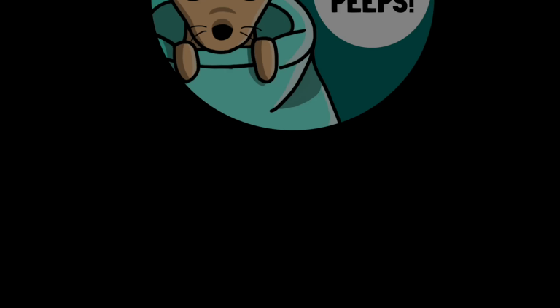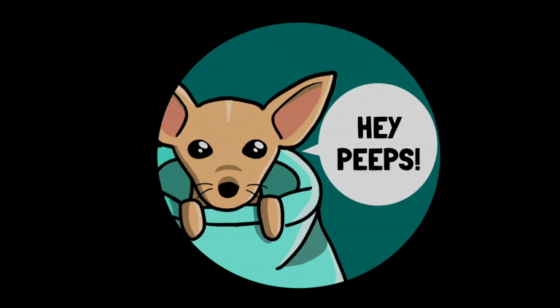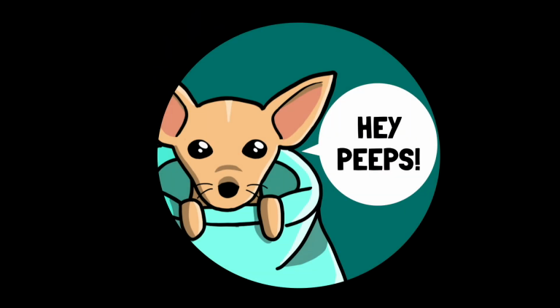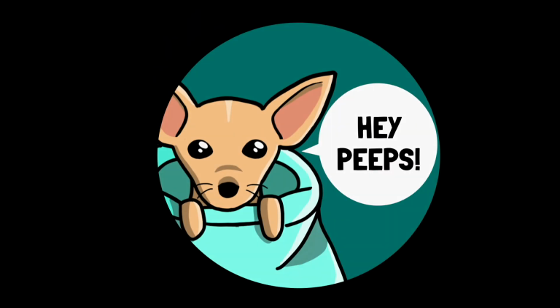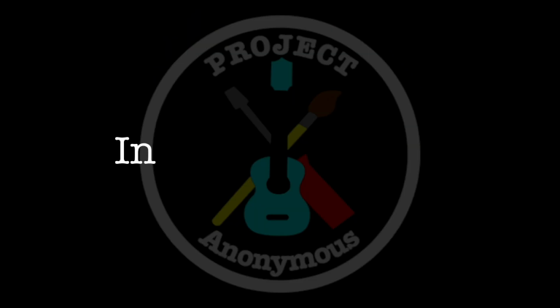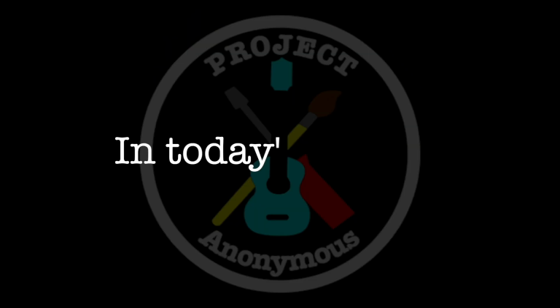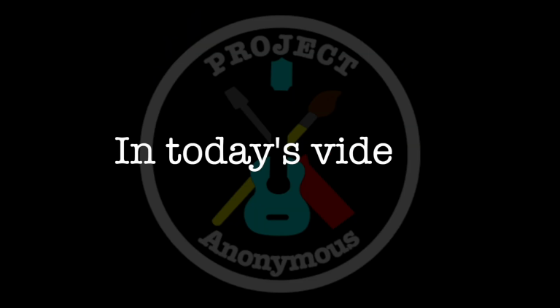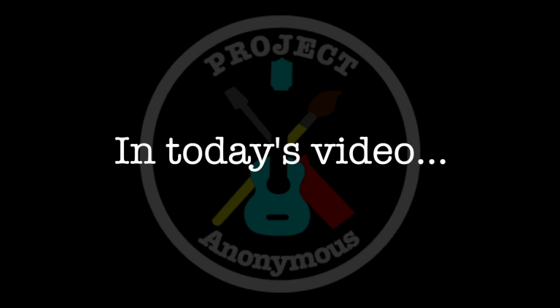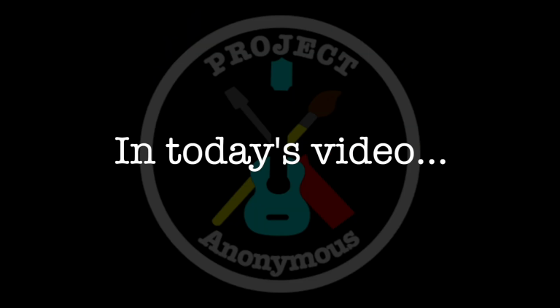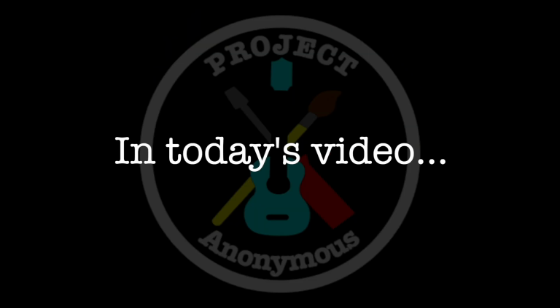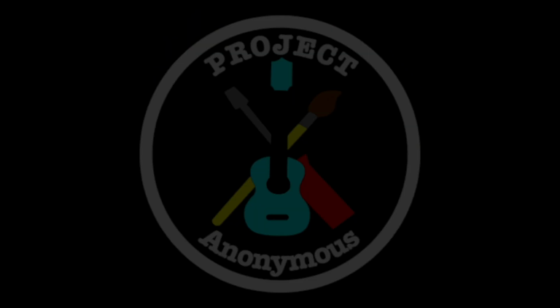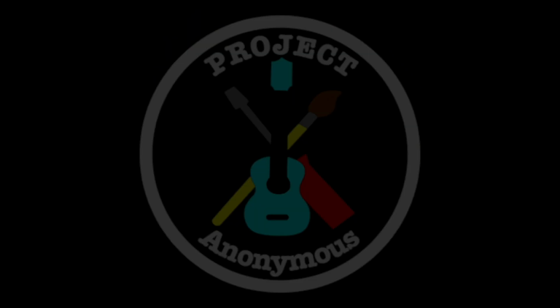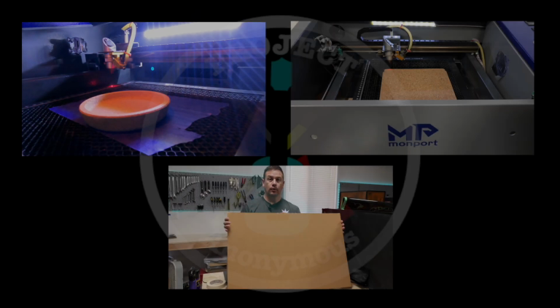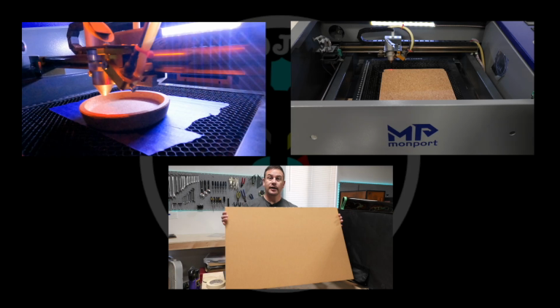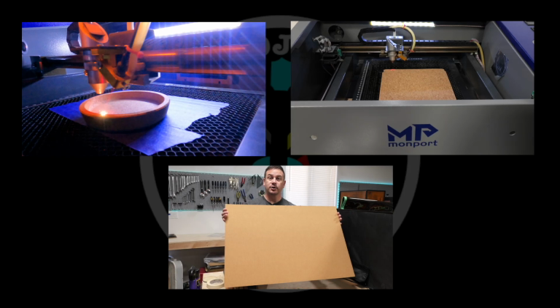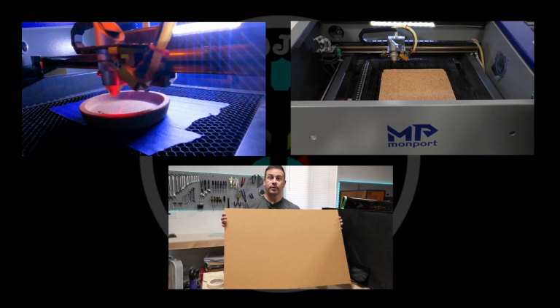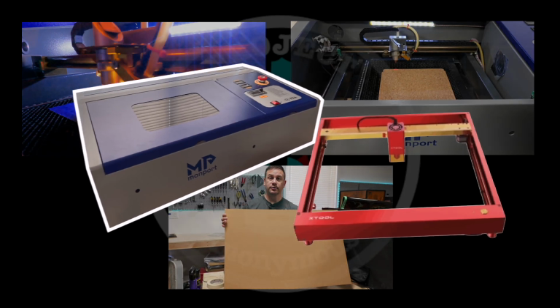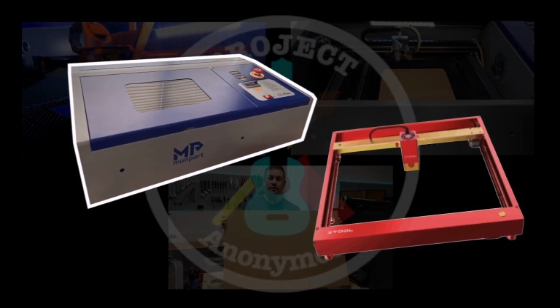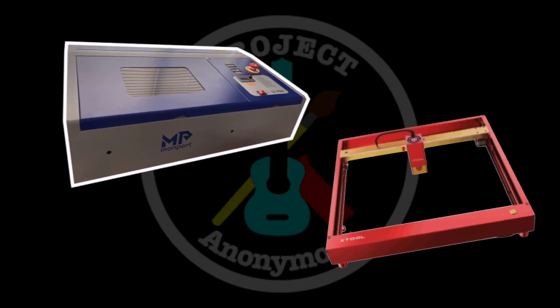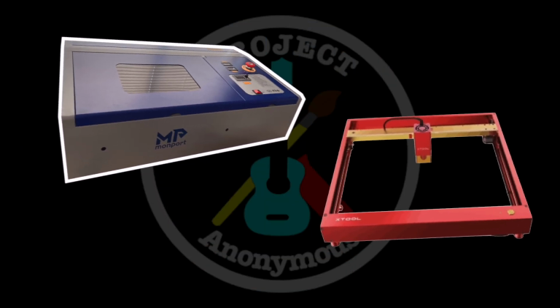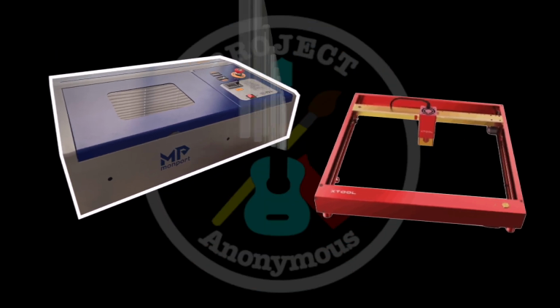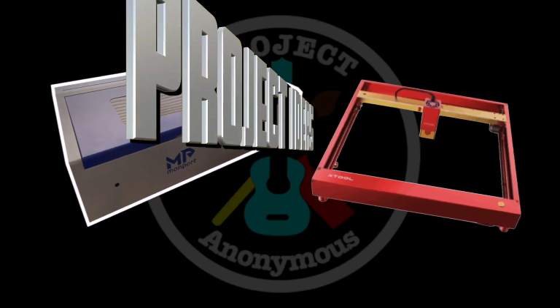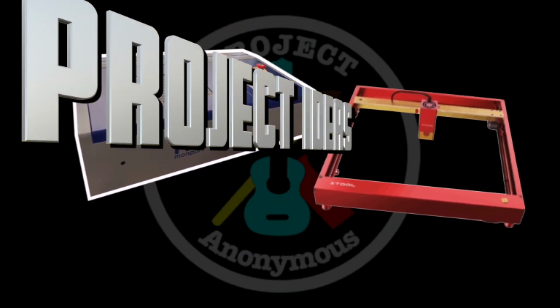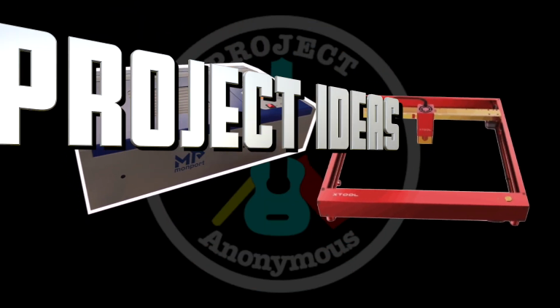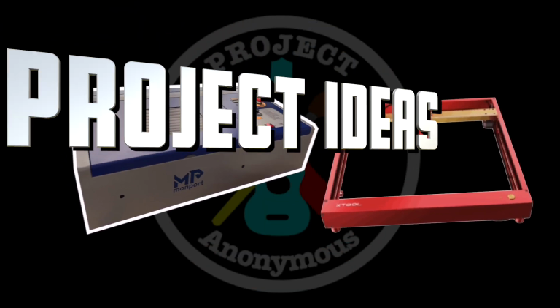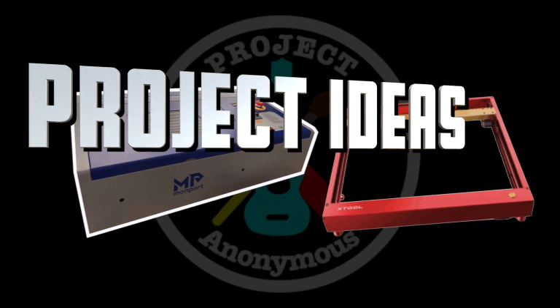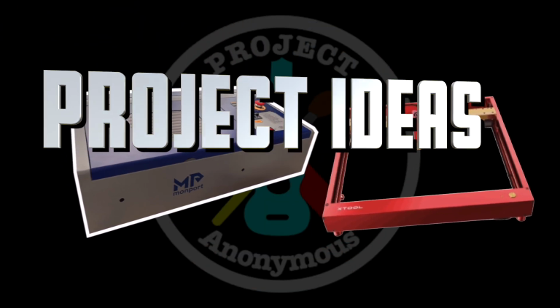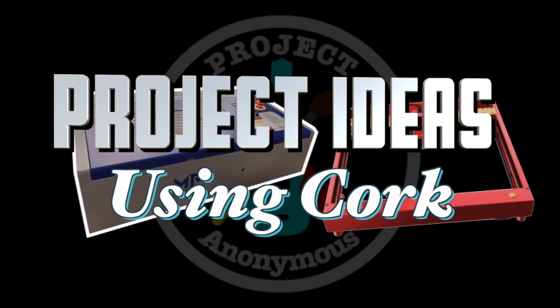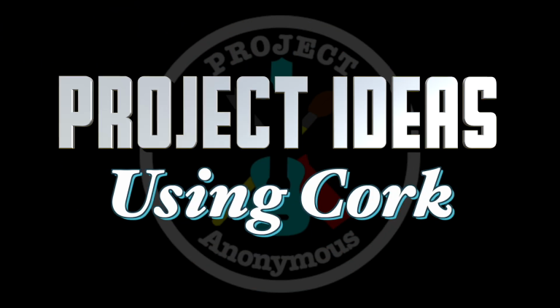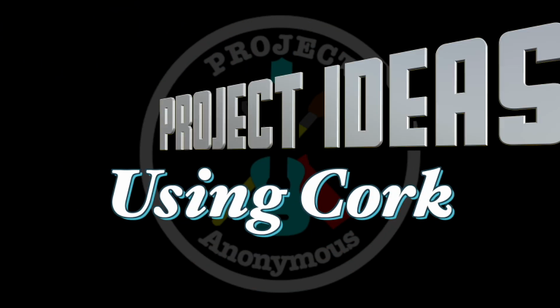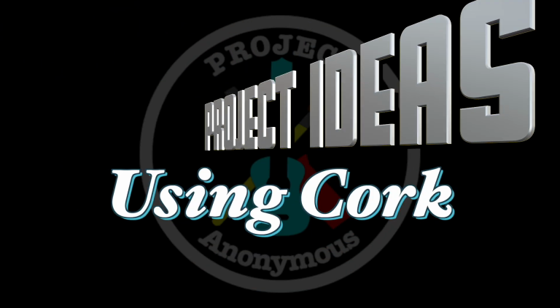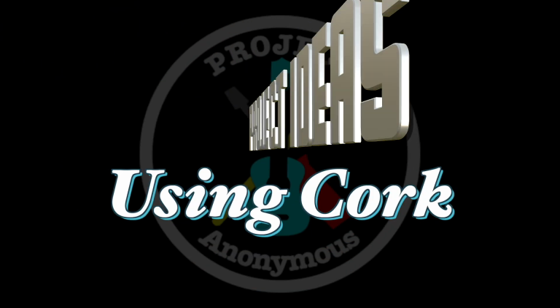Hey peeps! In today's video, we'll show you three different laser engraver project ideas using Quark.